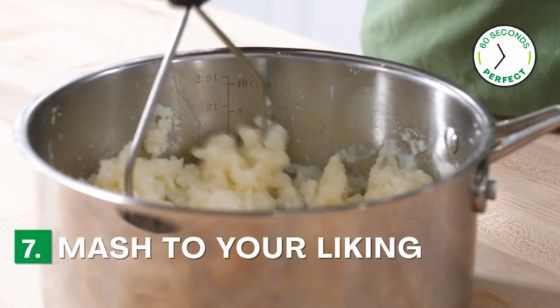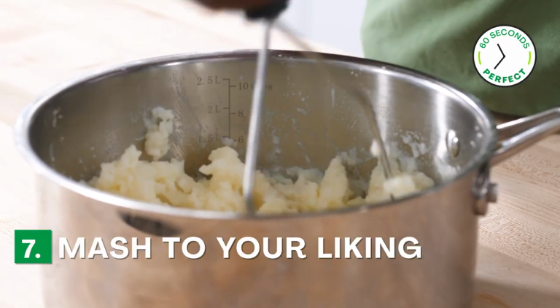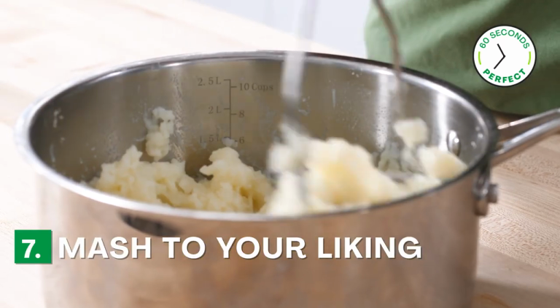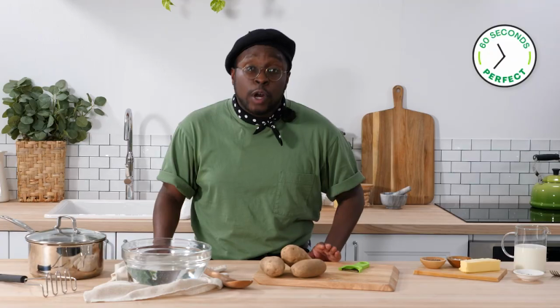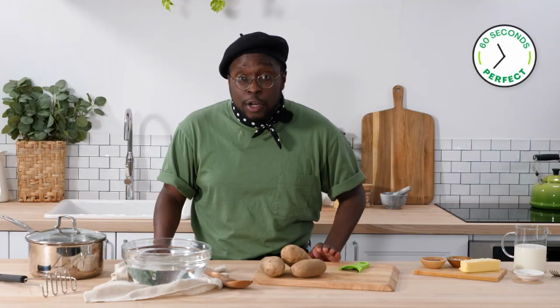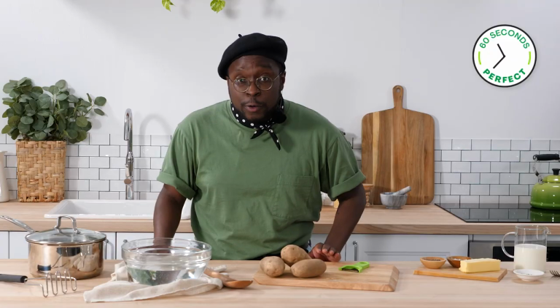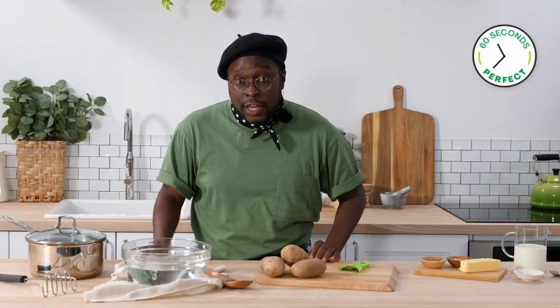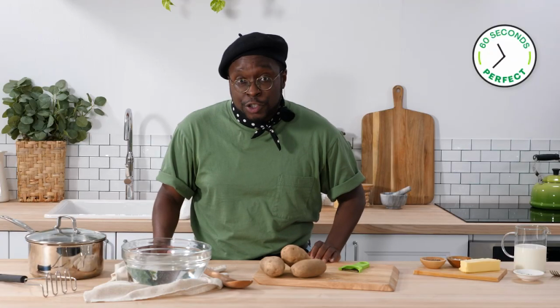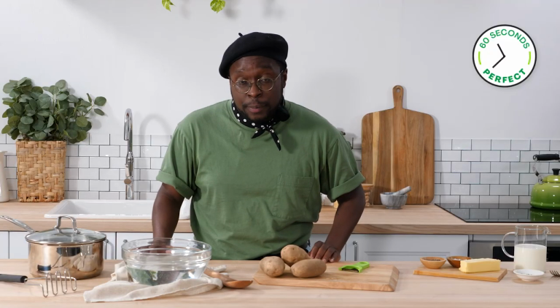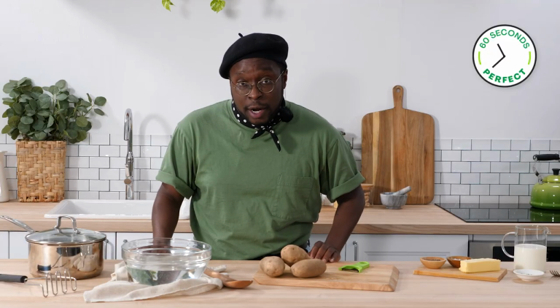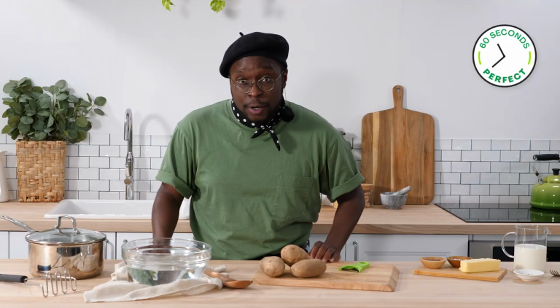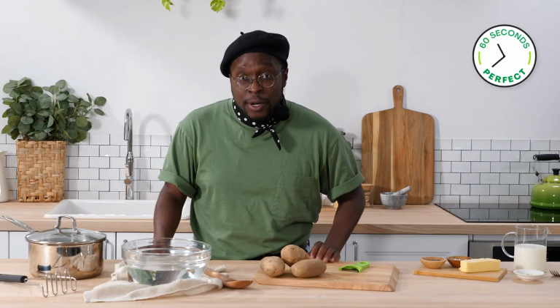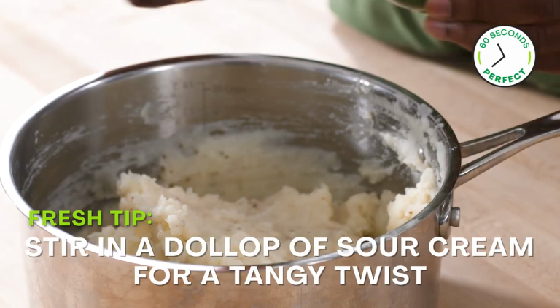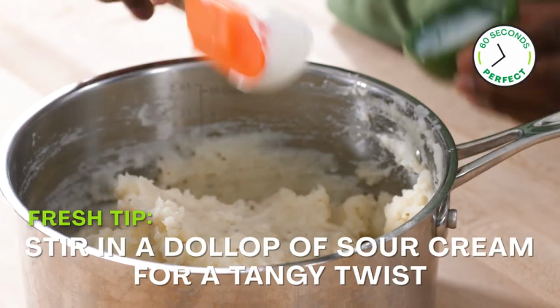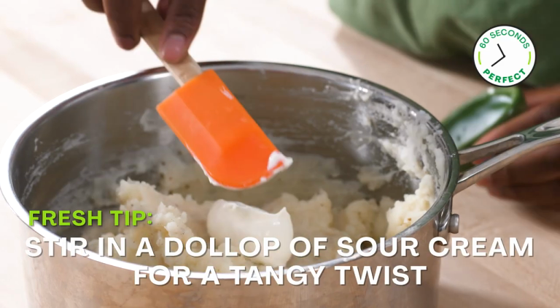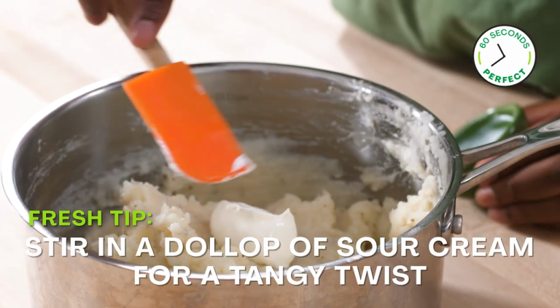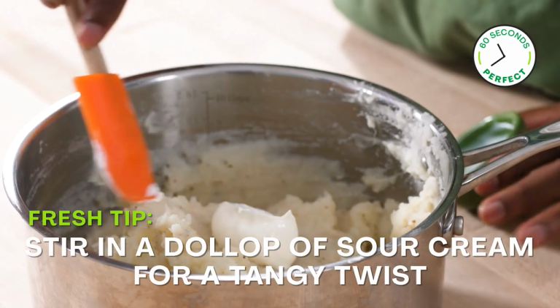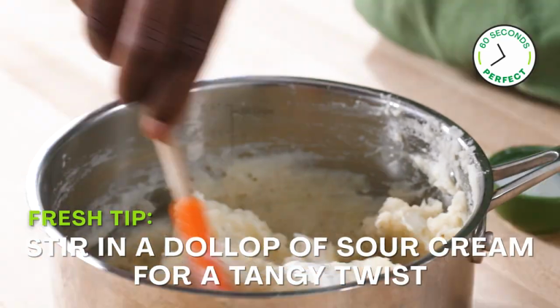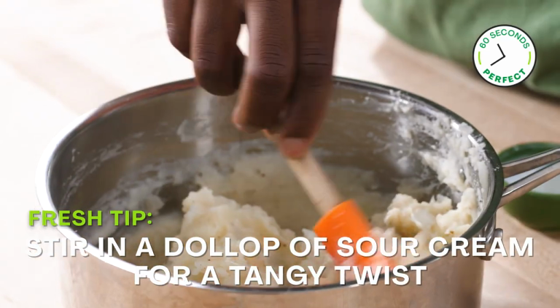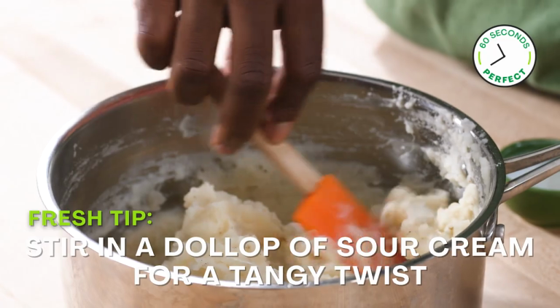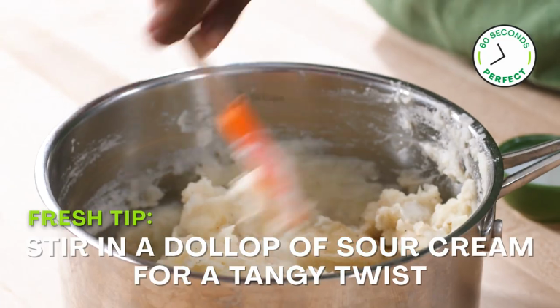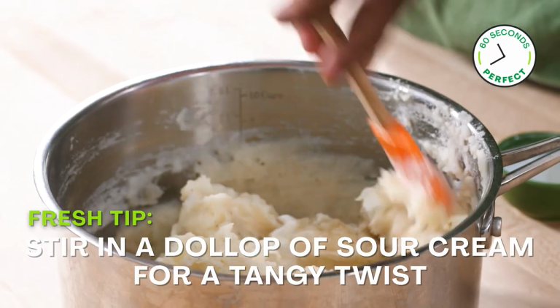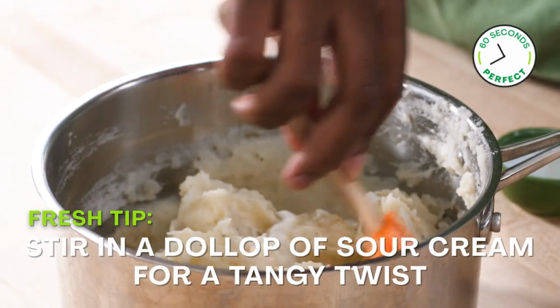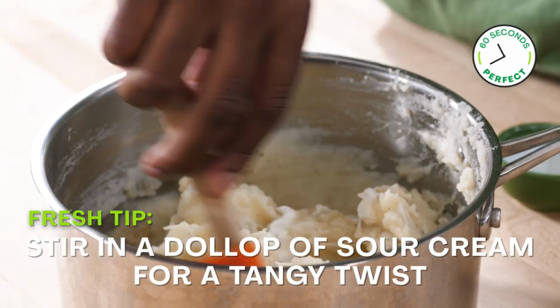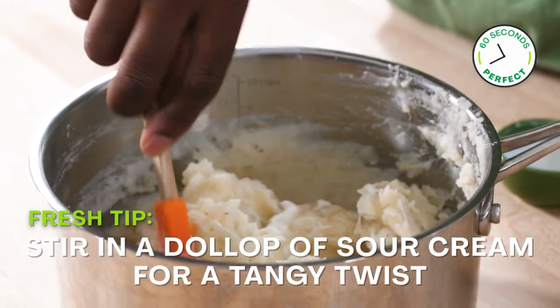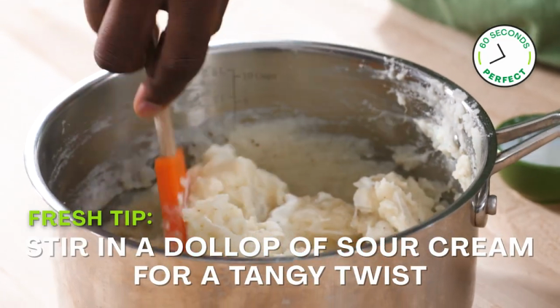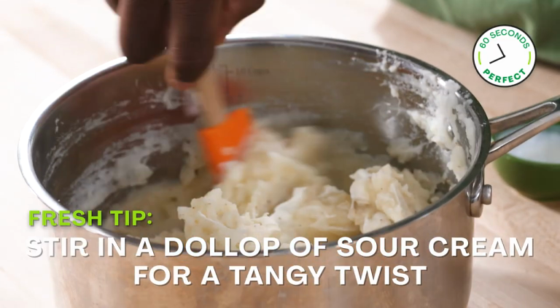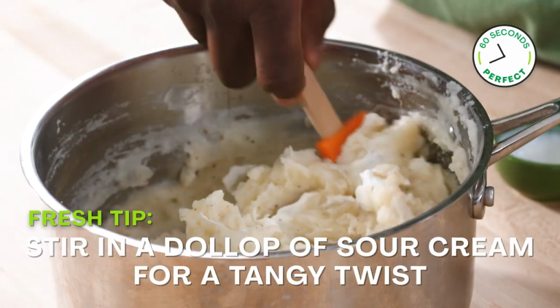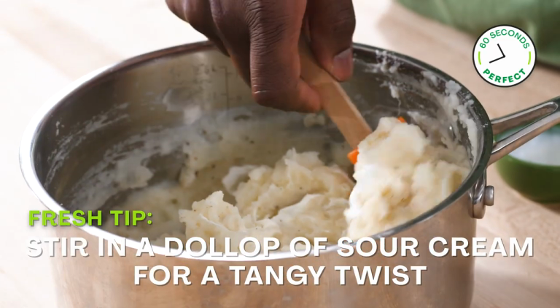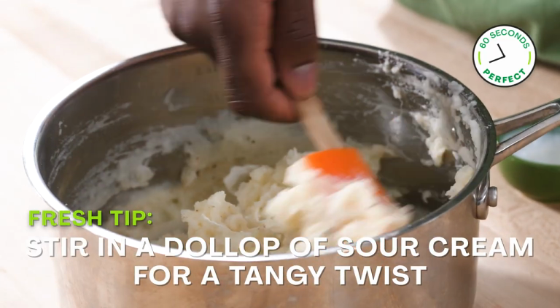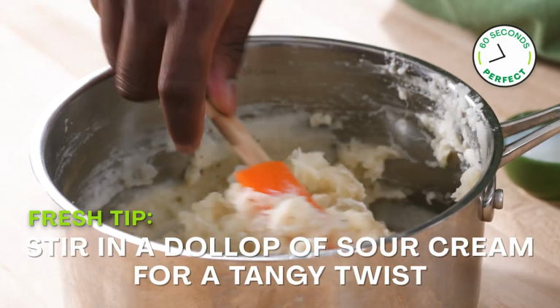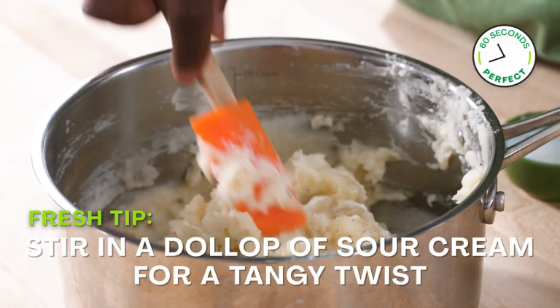If you want to go the extra mile, stir in a dollop of sour cream for a creamy and tangy twist.